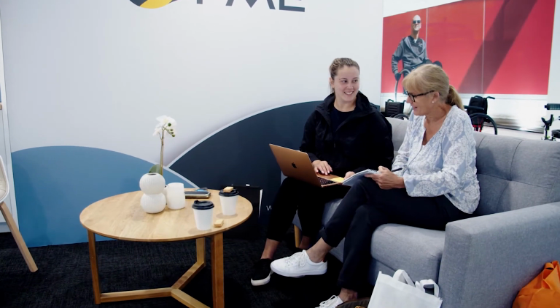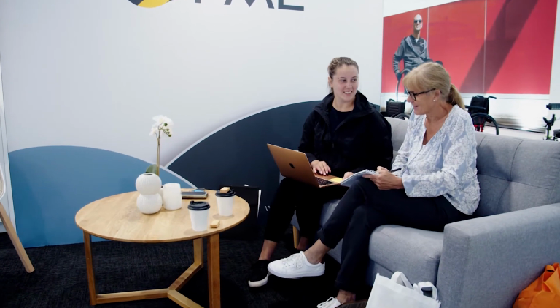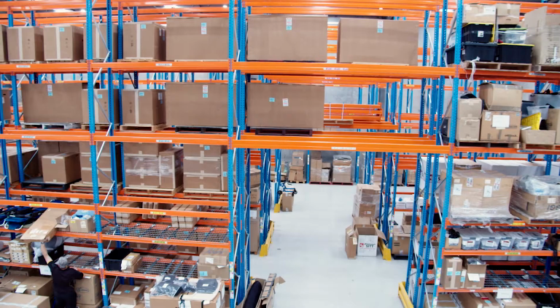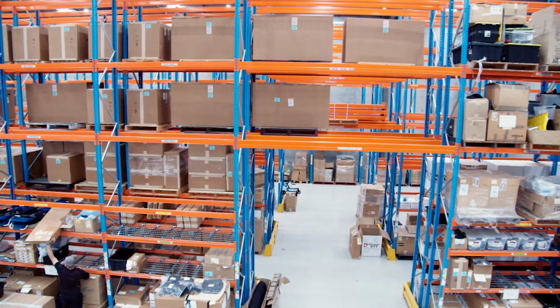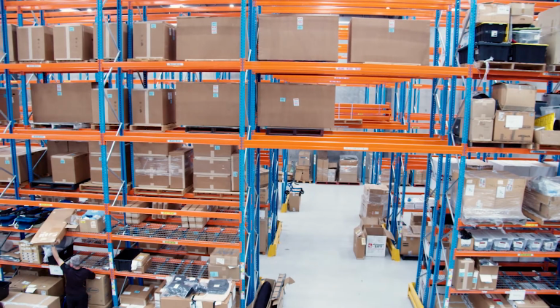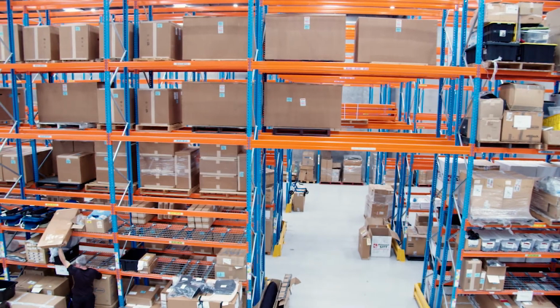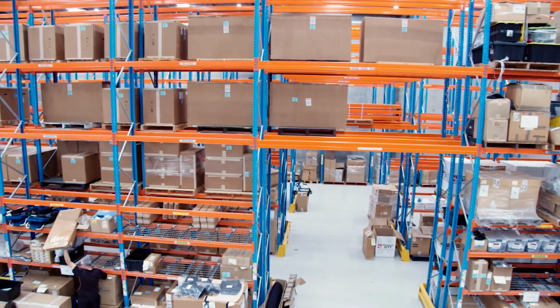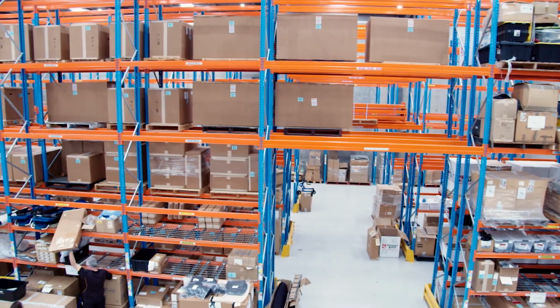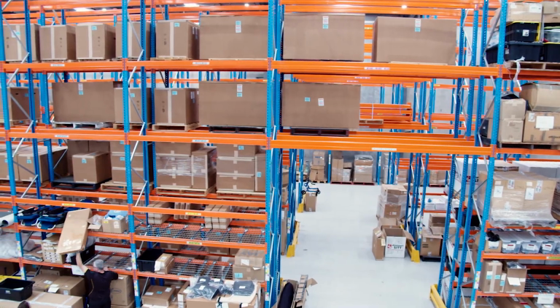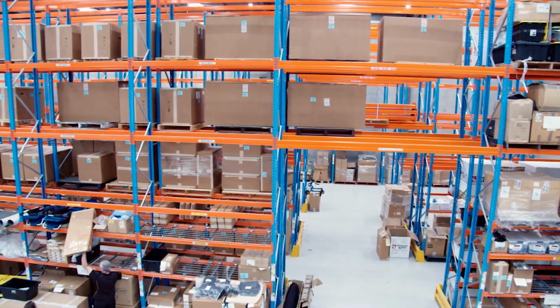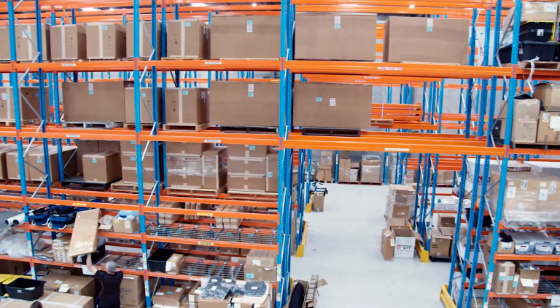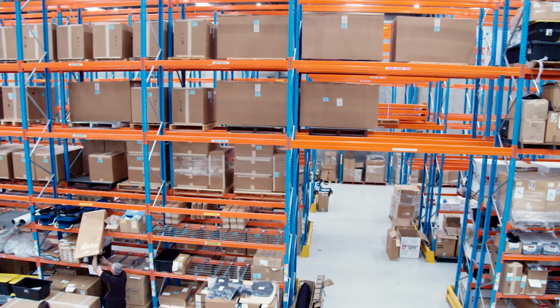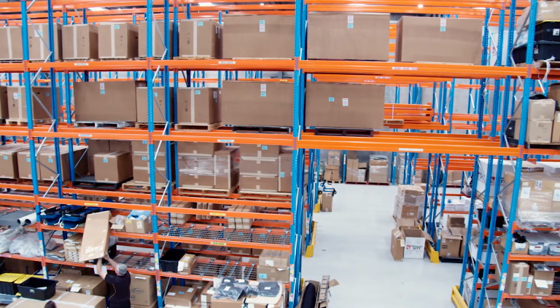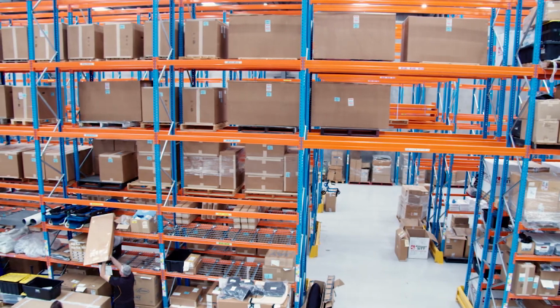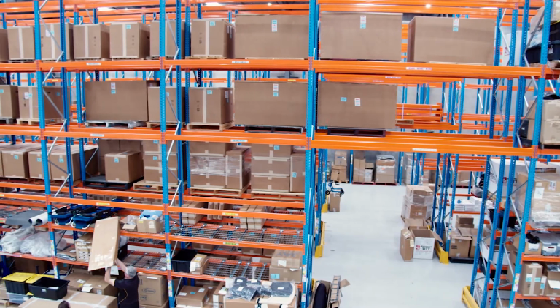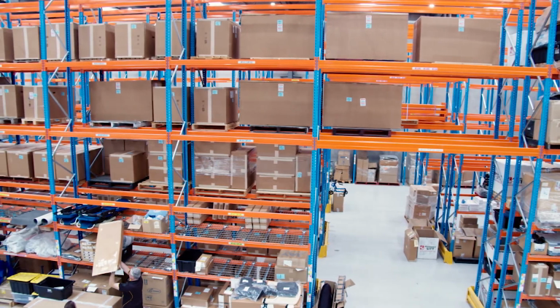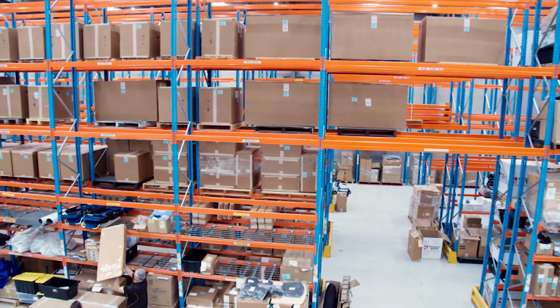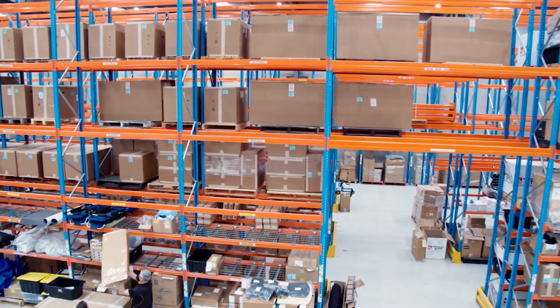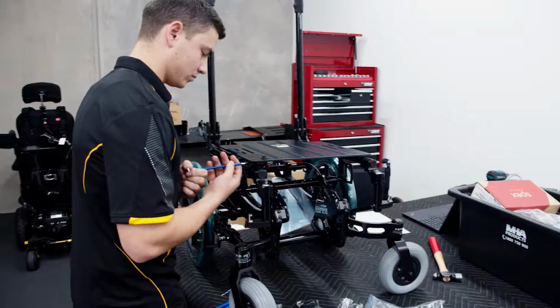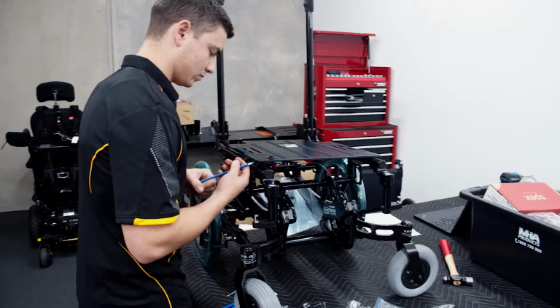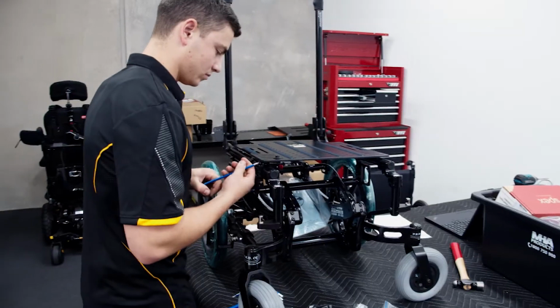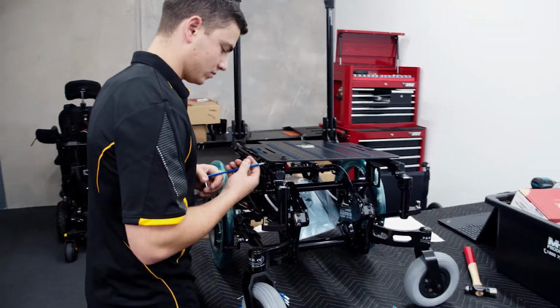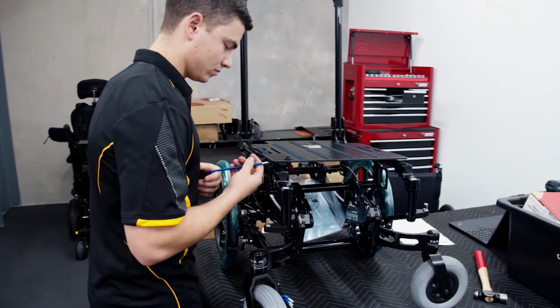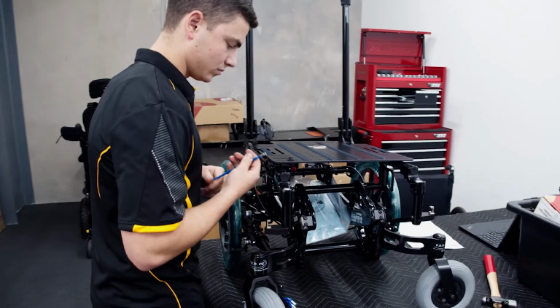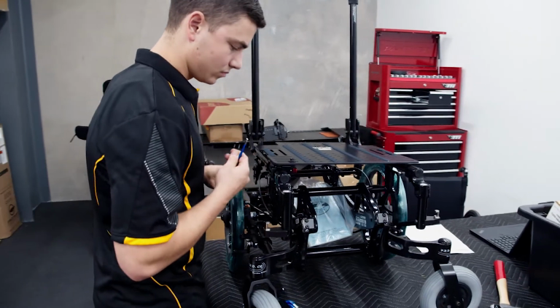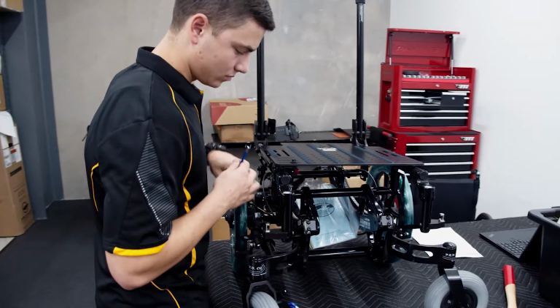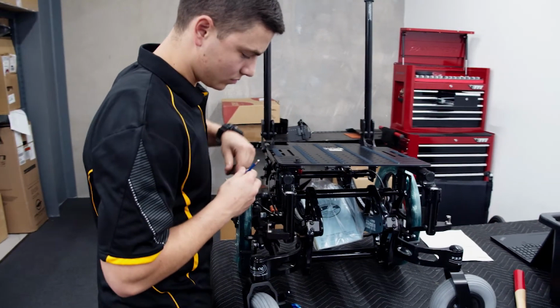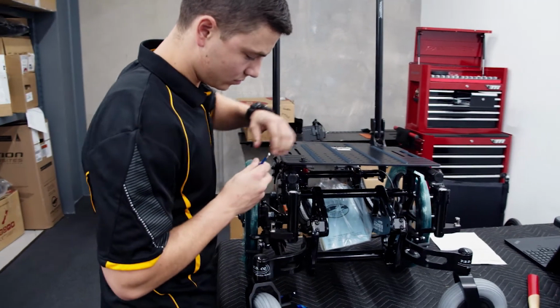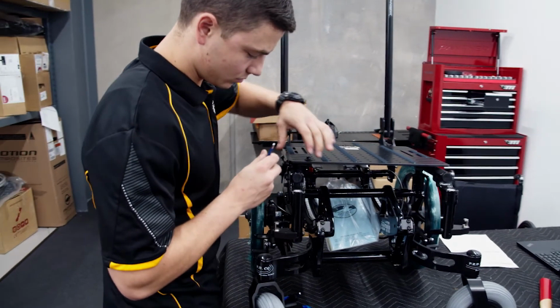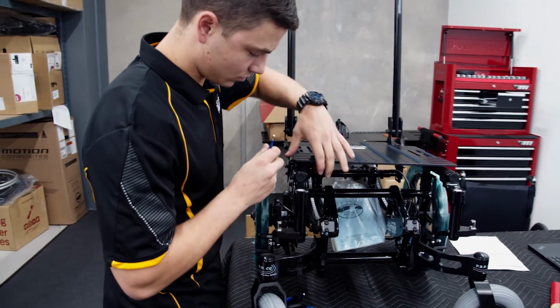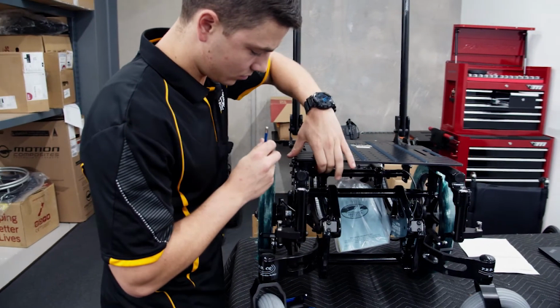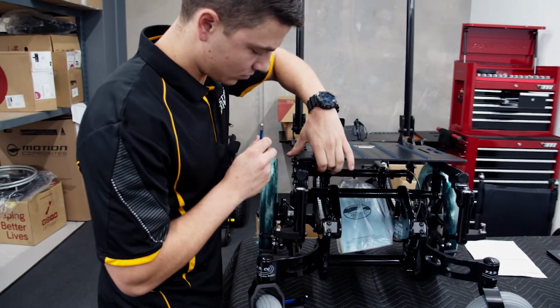Our warehouse and workshop area is always buzzing with new equipment being delivered and orders assembled for clients.